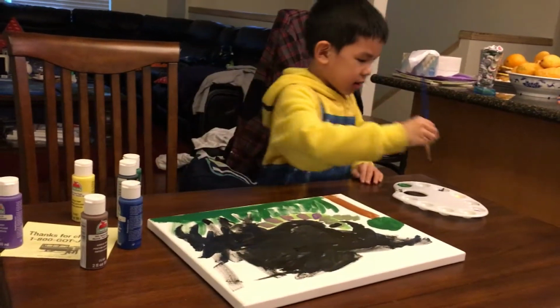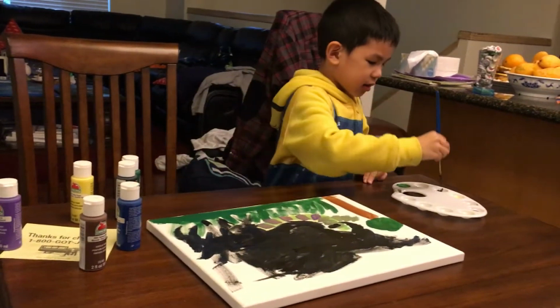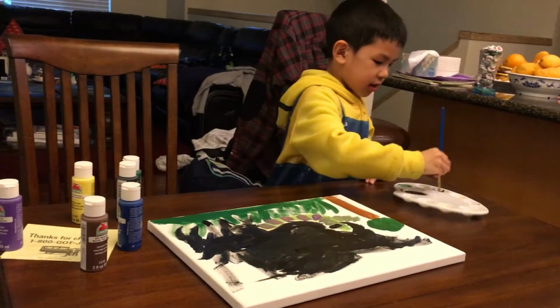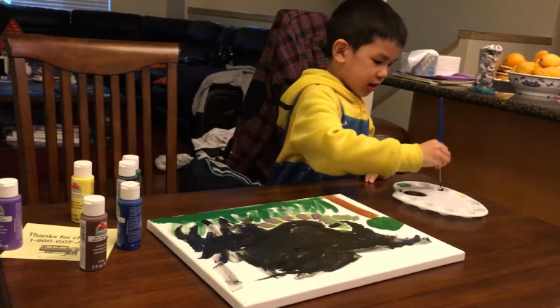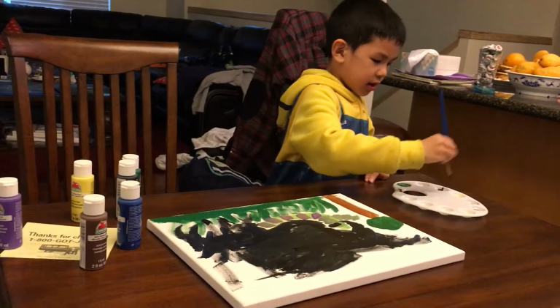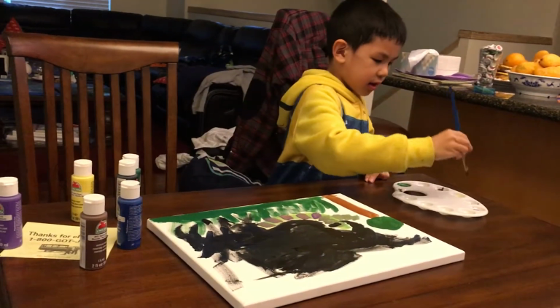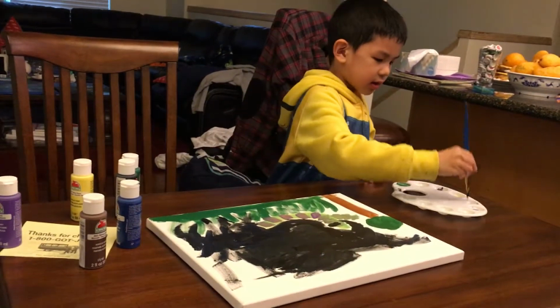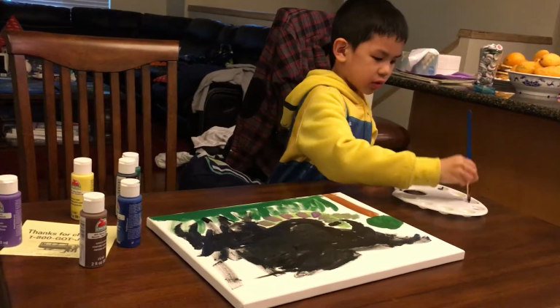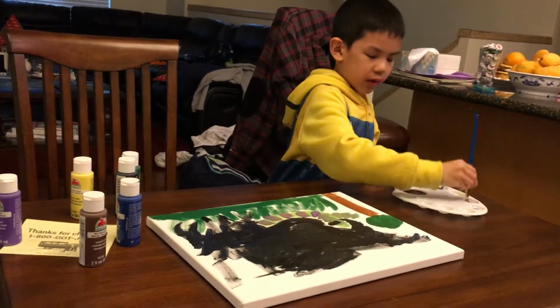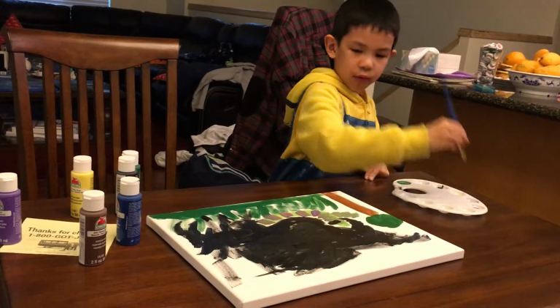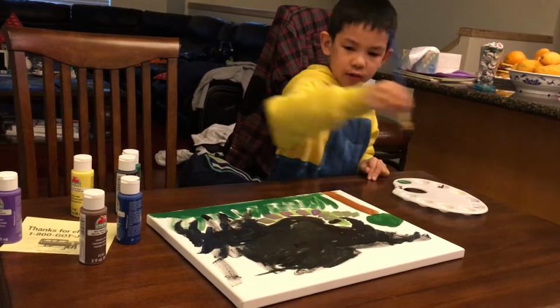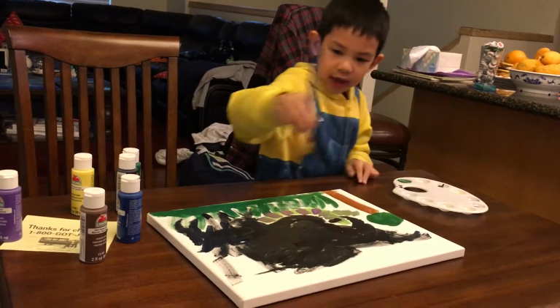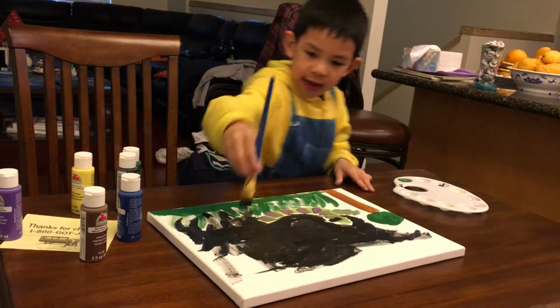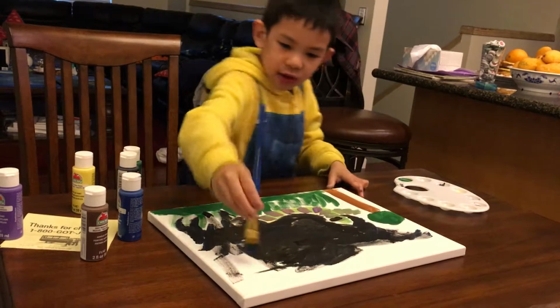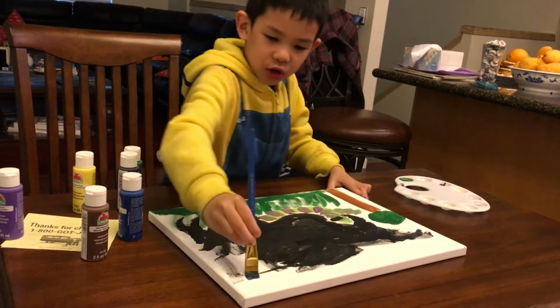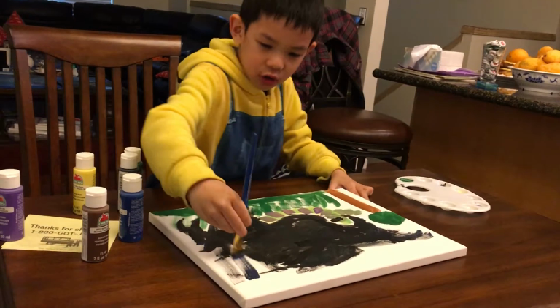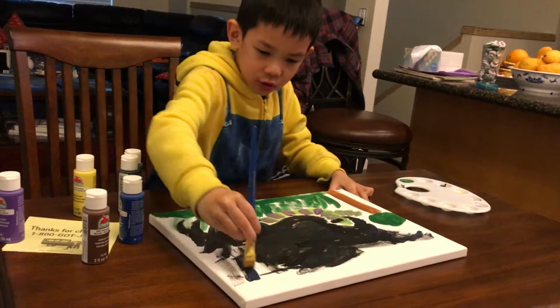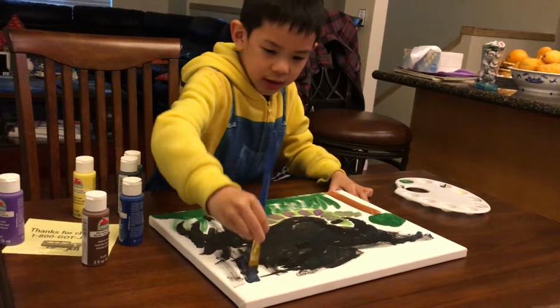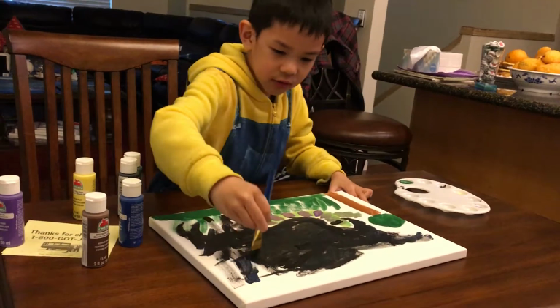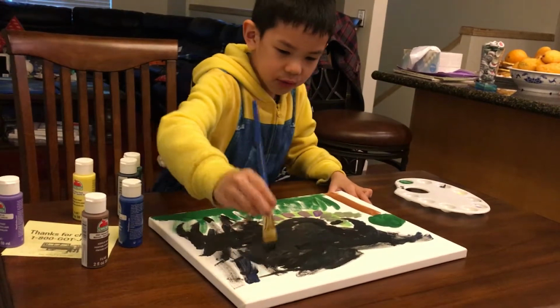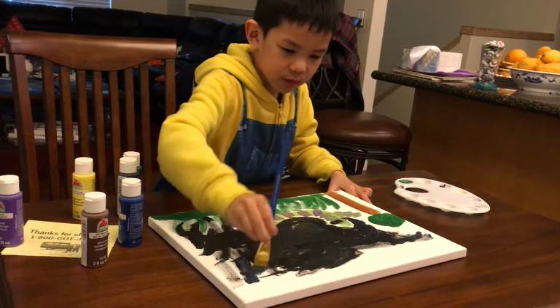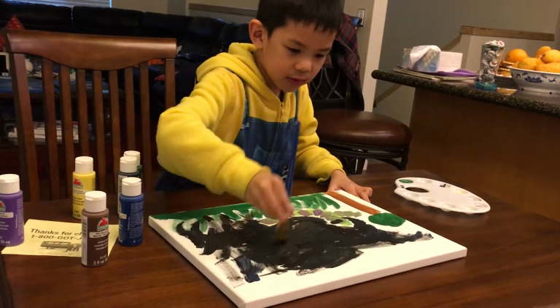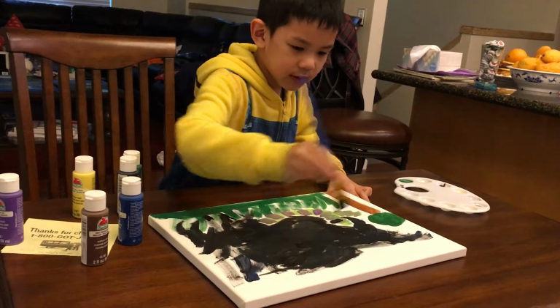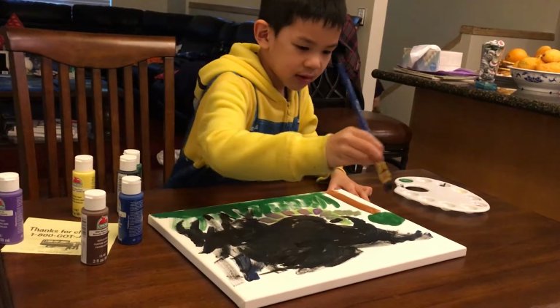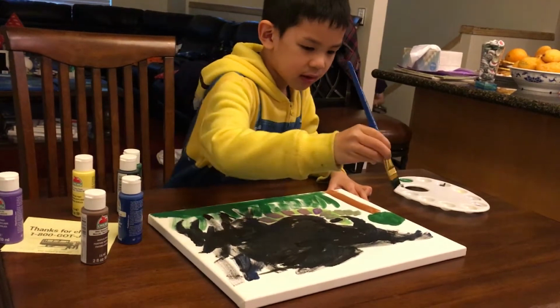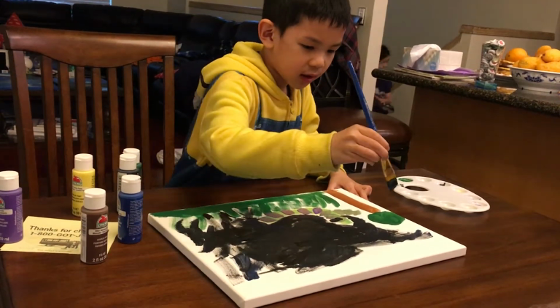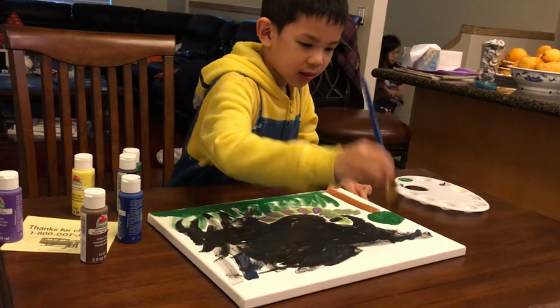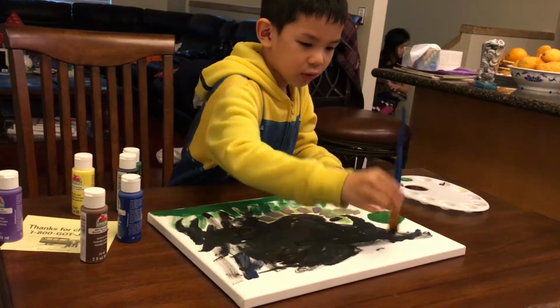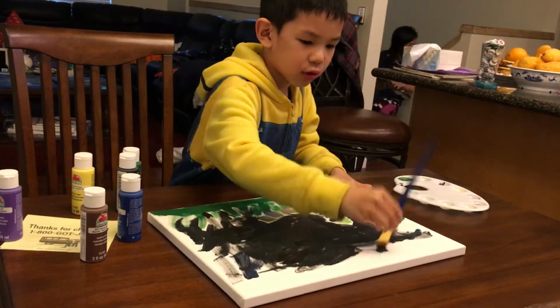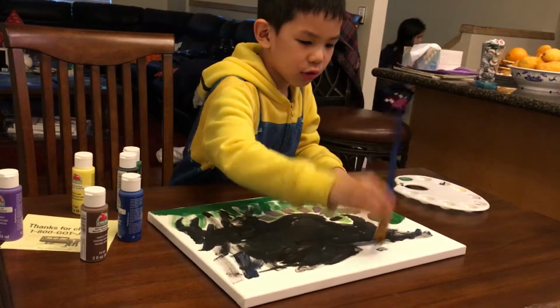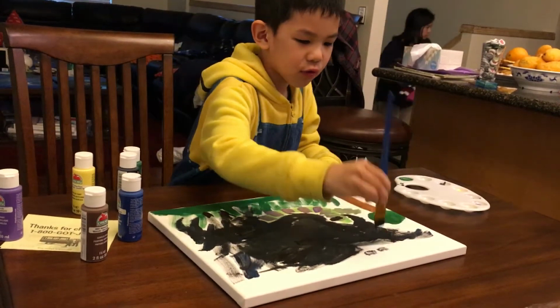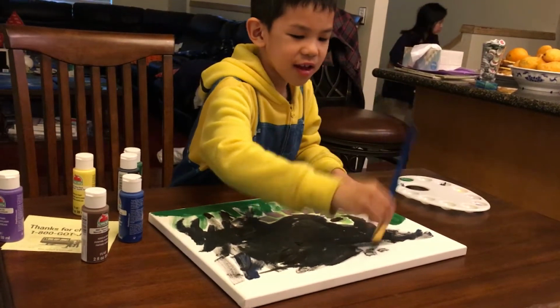Here's a trick — white. Here's how you can do a trick.